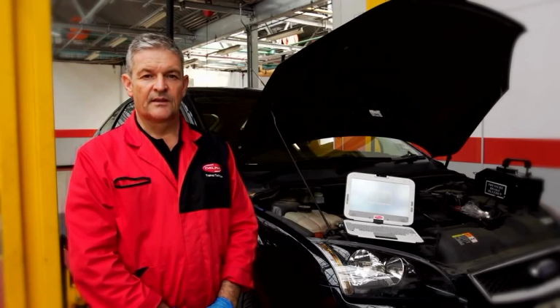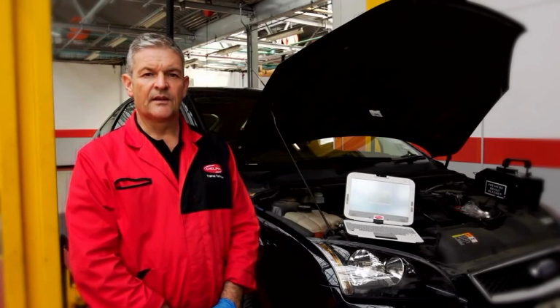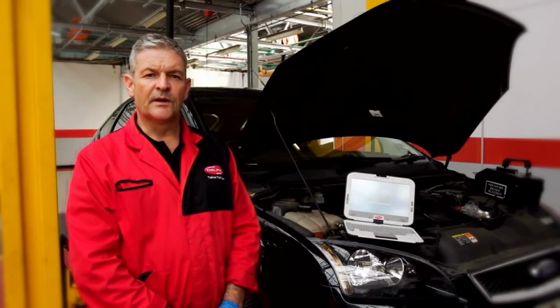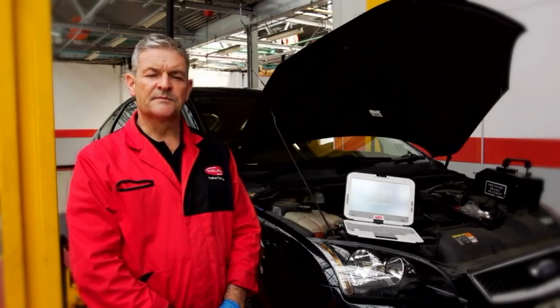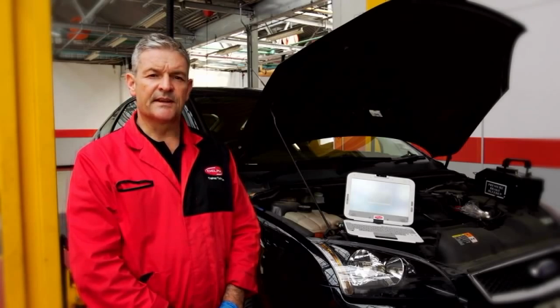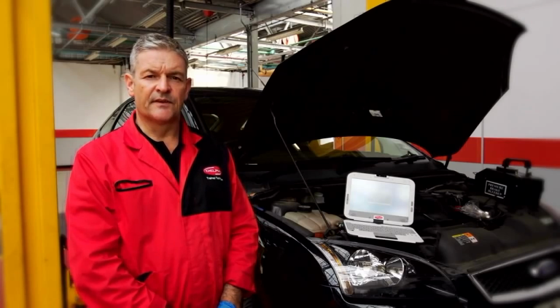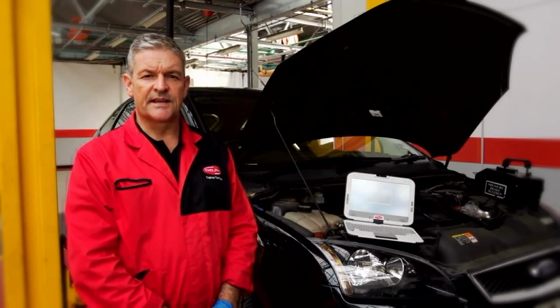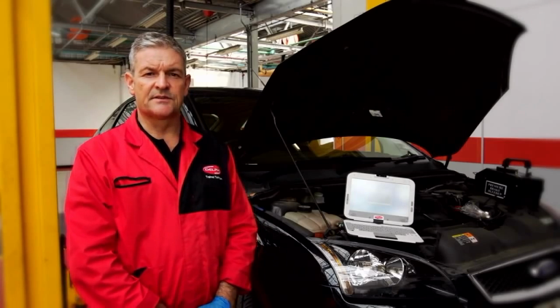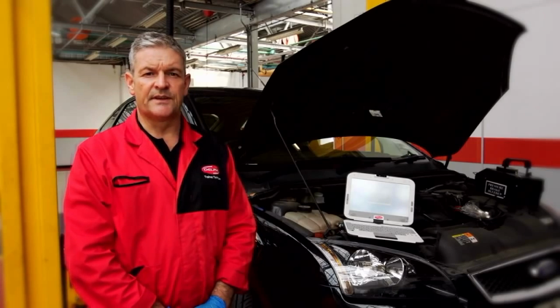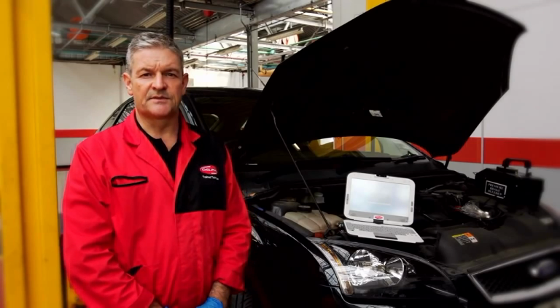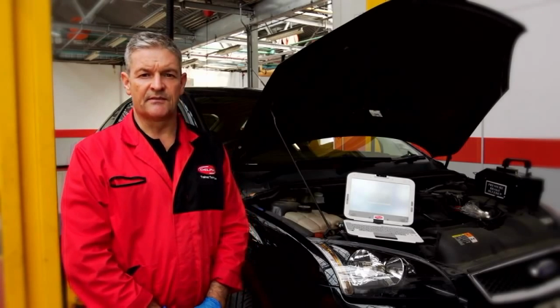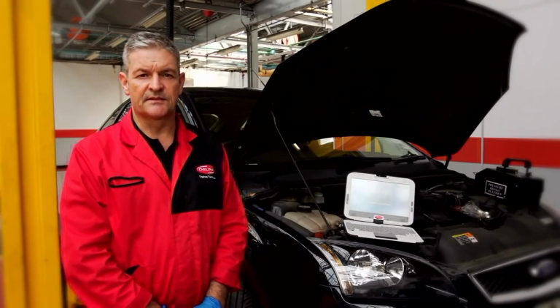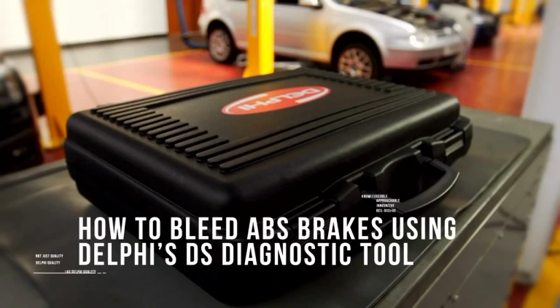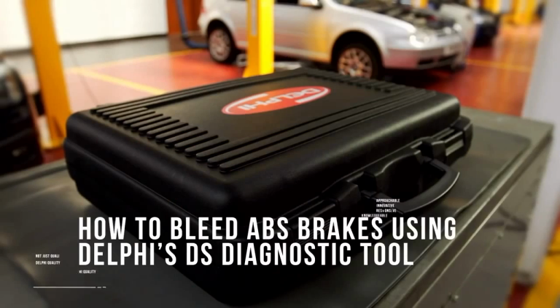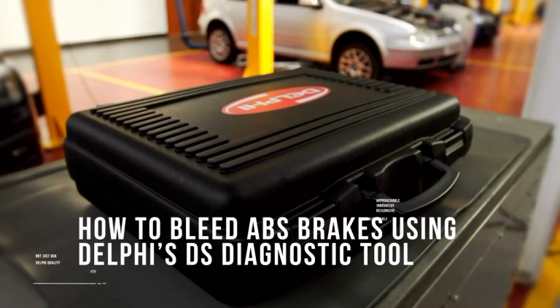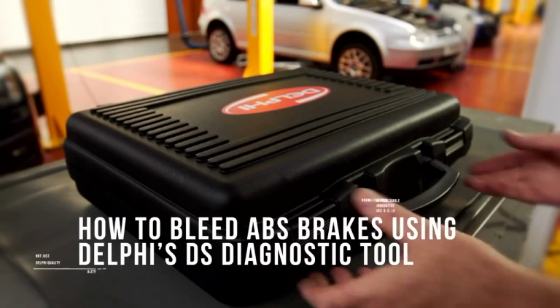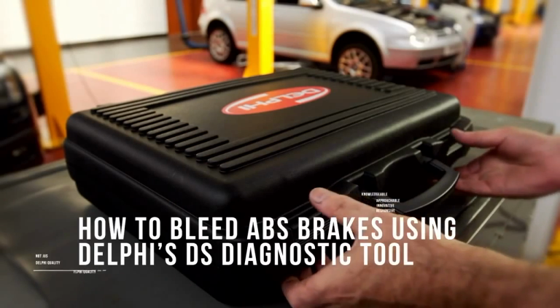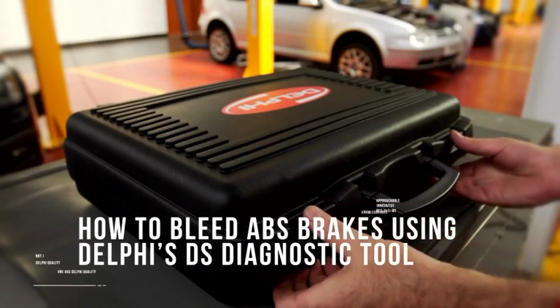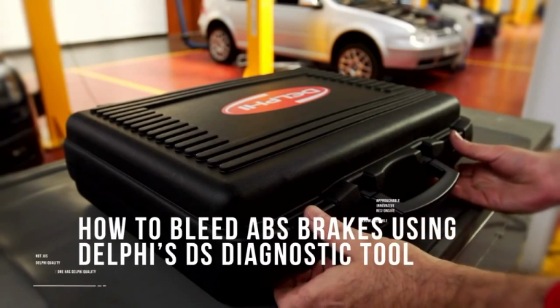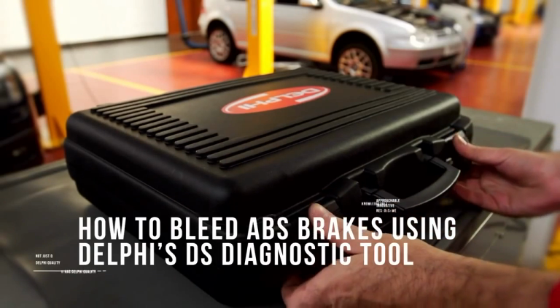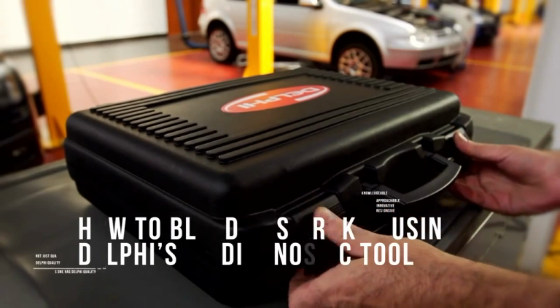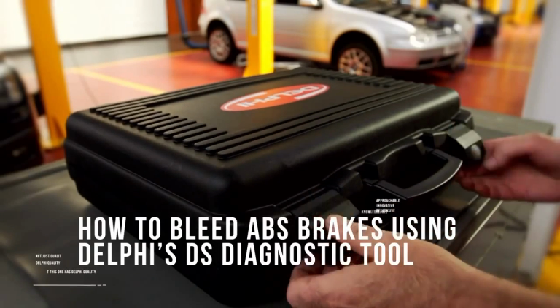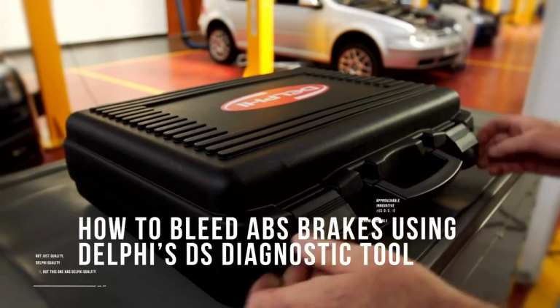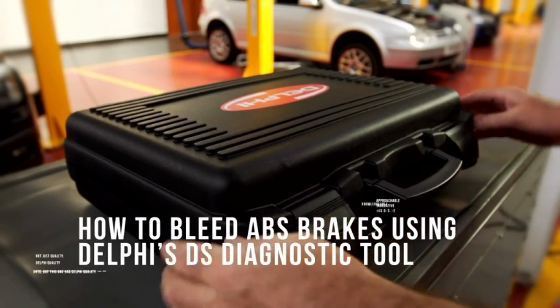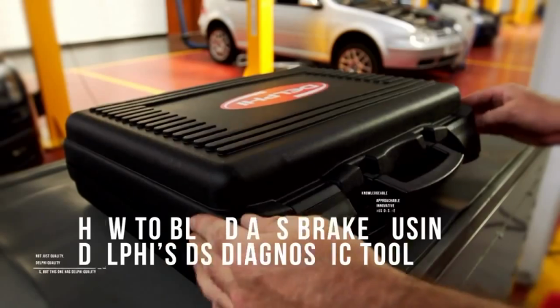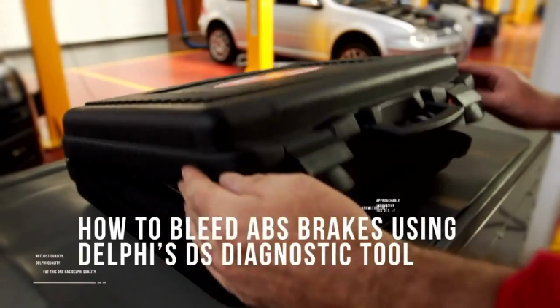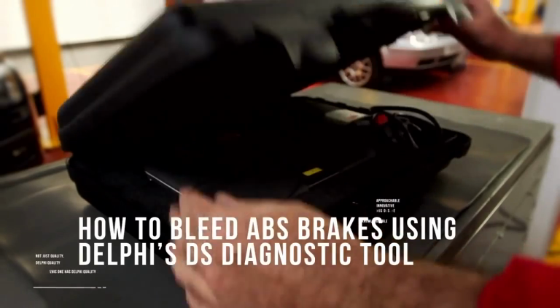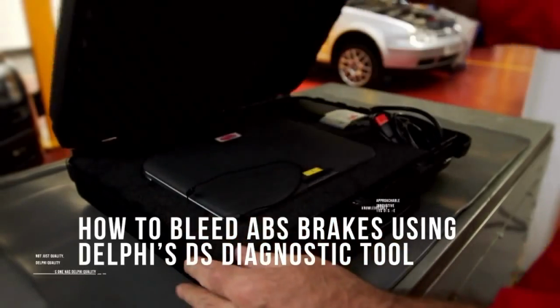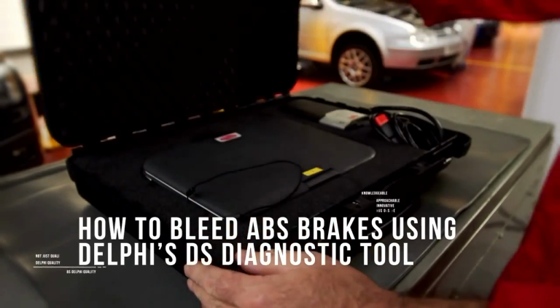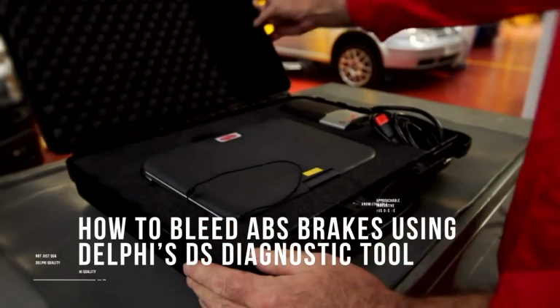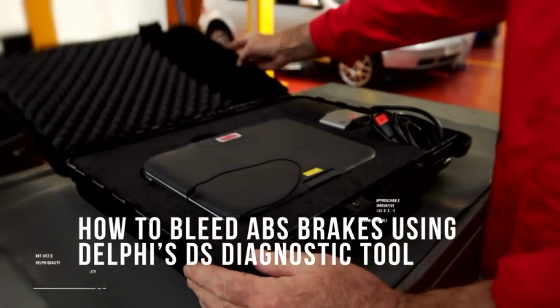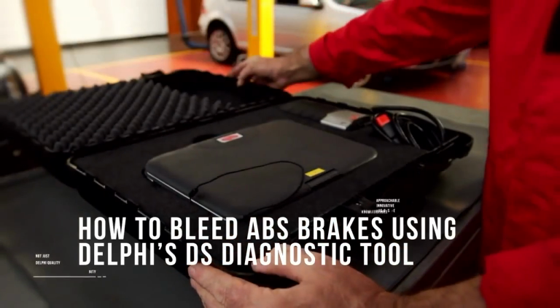Hello and welcome to Delphi's how-to video series. Today I'm going to show you how to bleed the ABS system using the Delphi DS diagnostic tool.